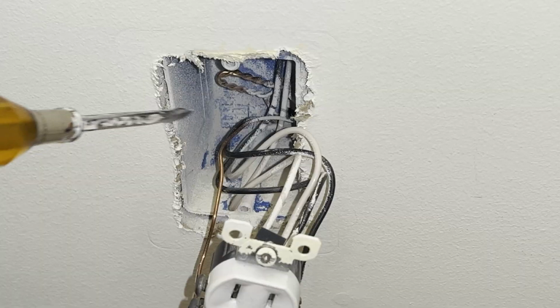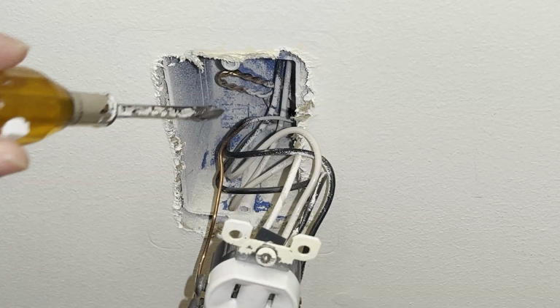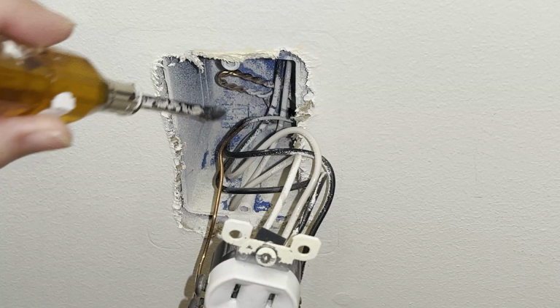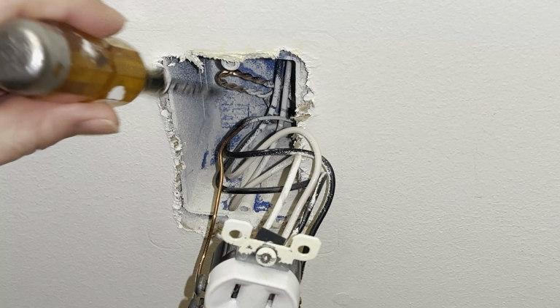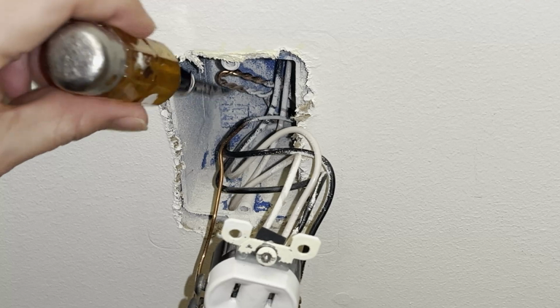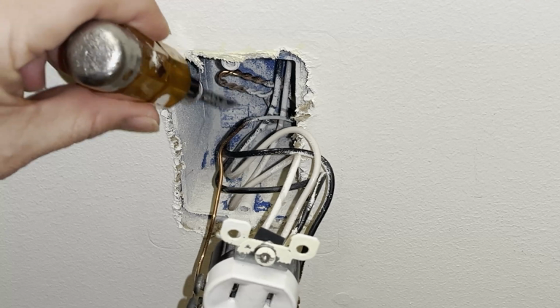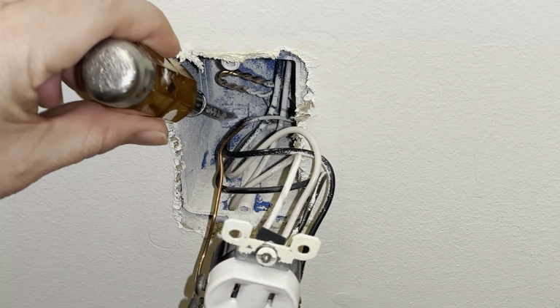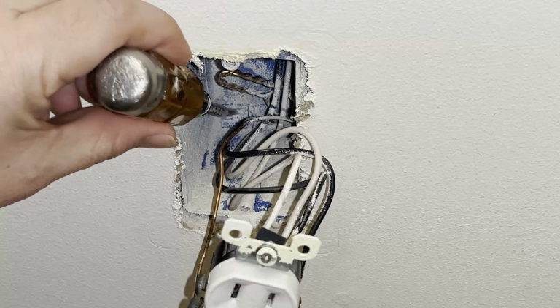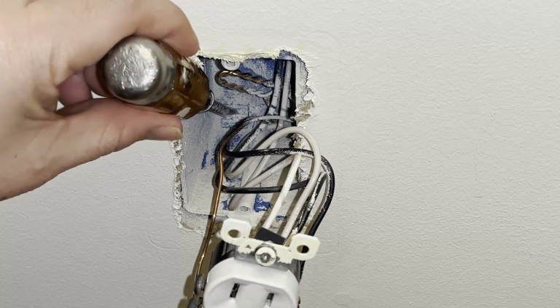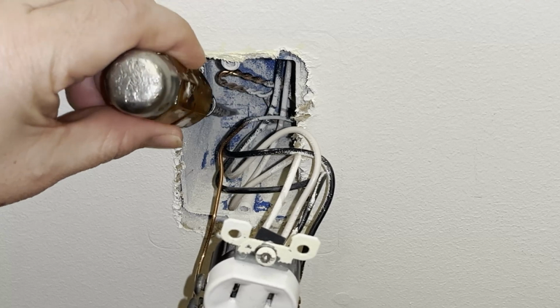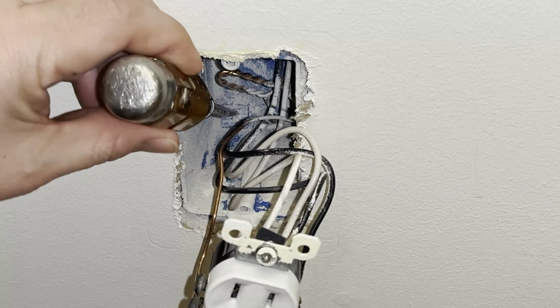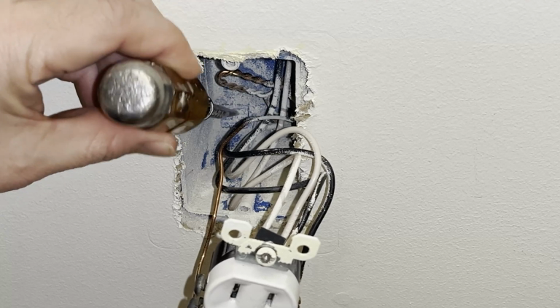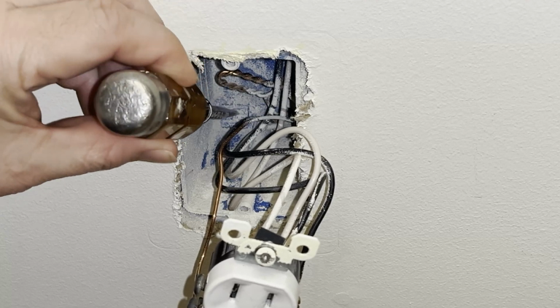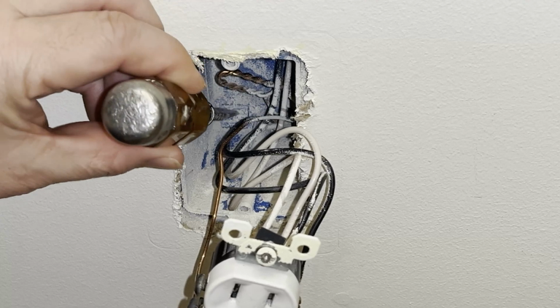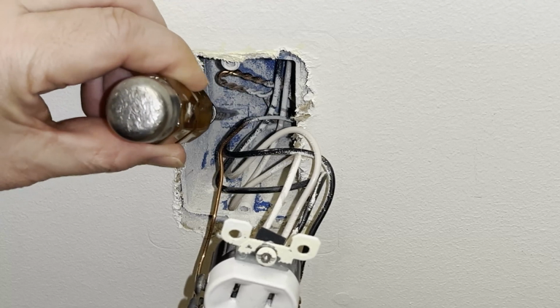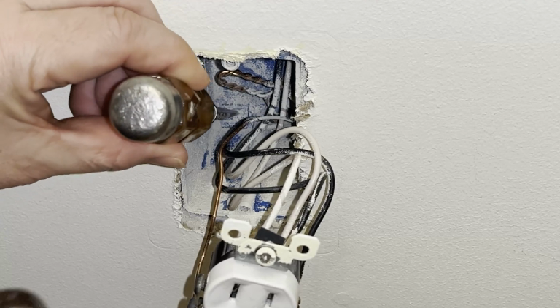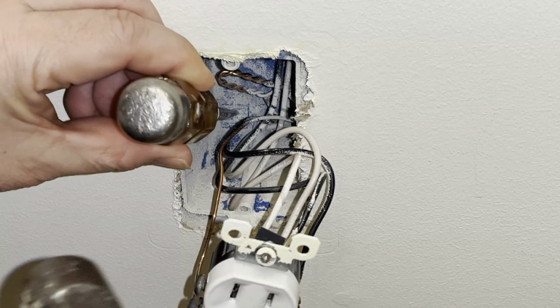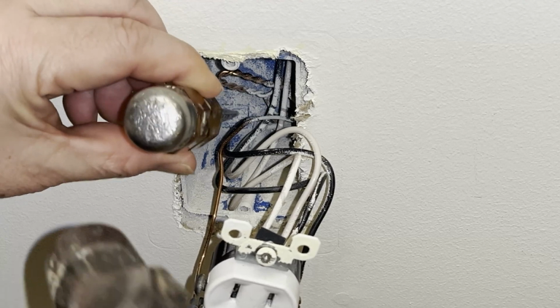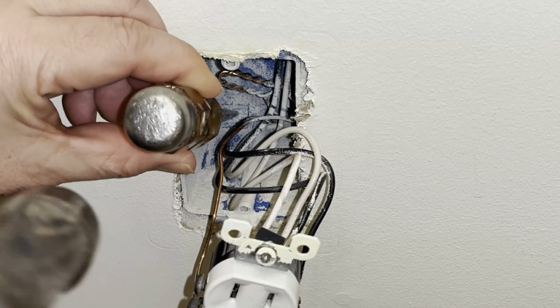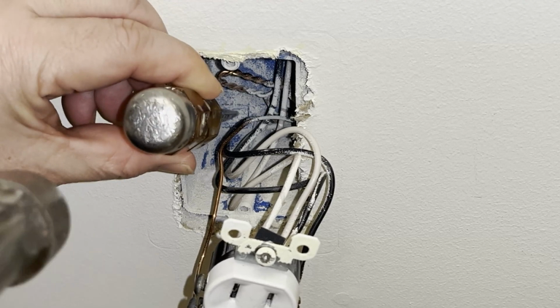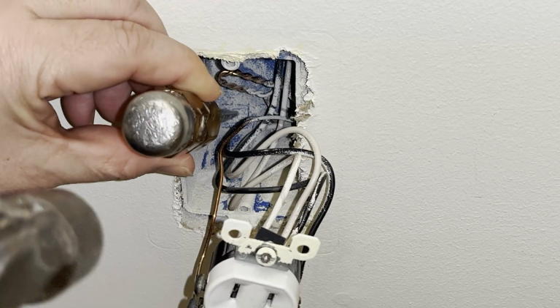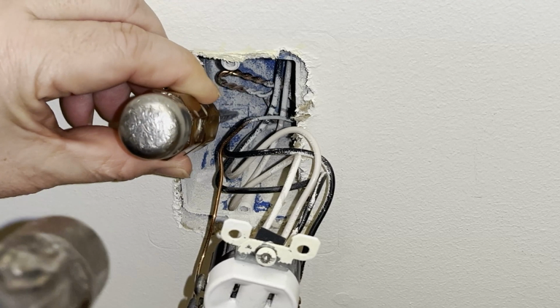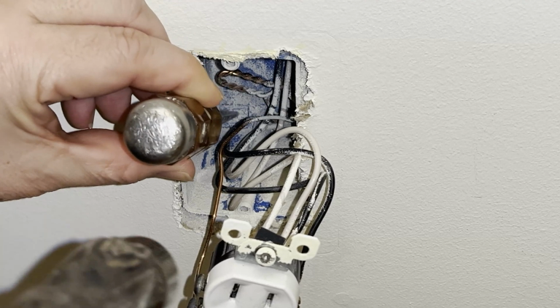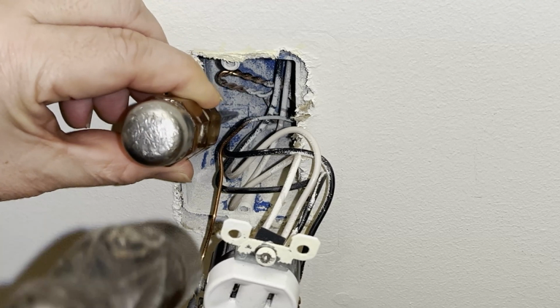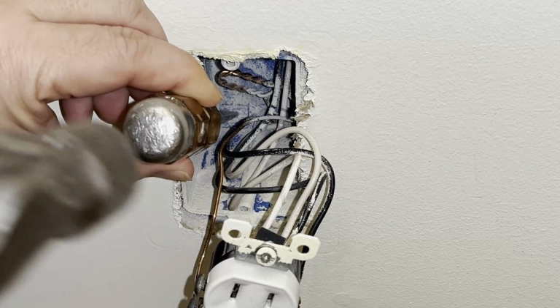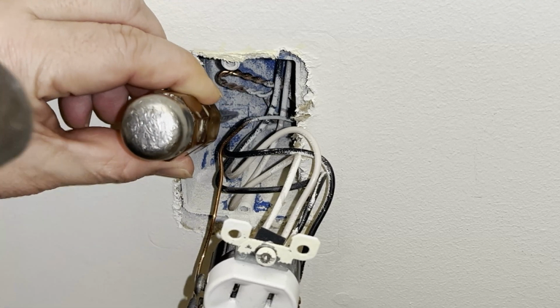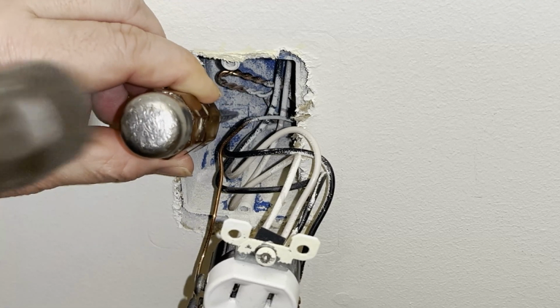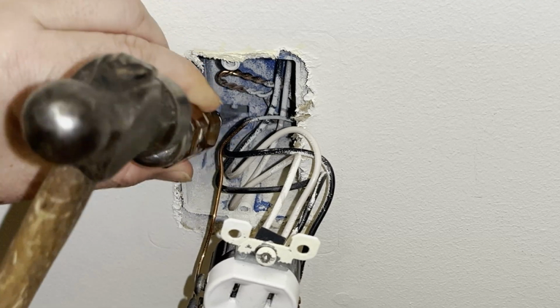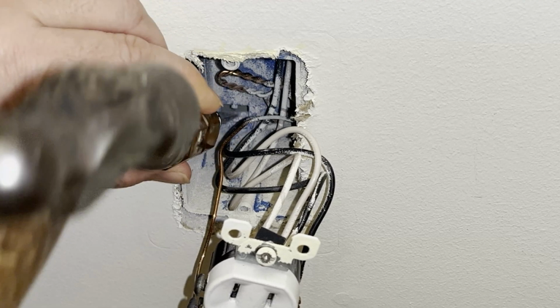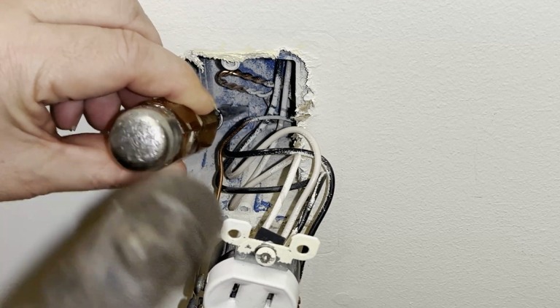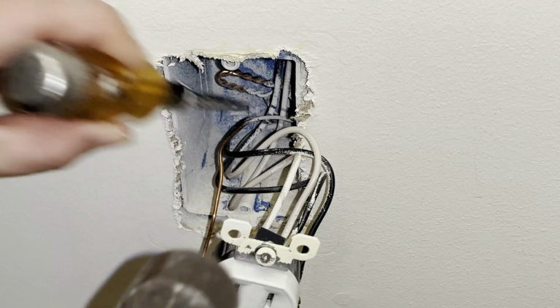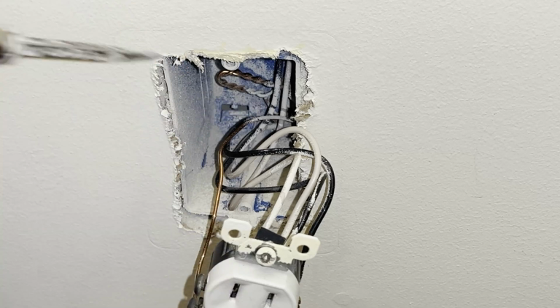To break the tab, get a screwdriver and just tap on it firmly with a hammer.